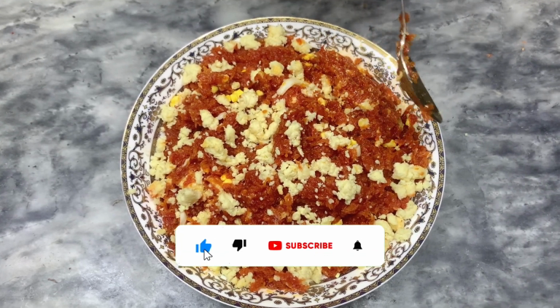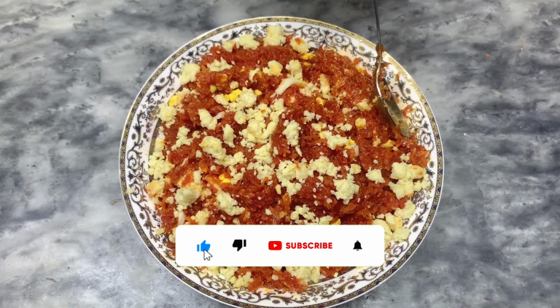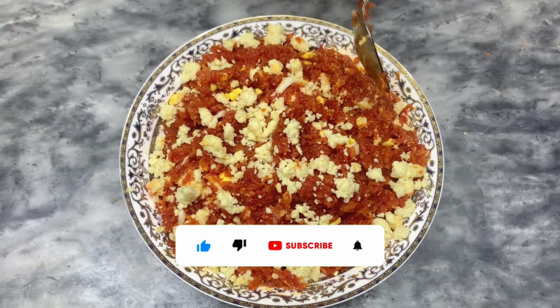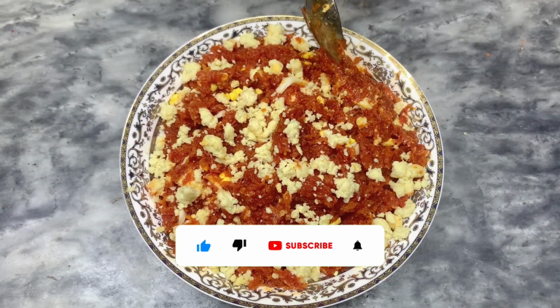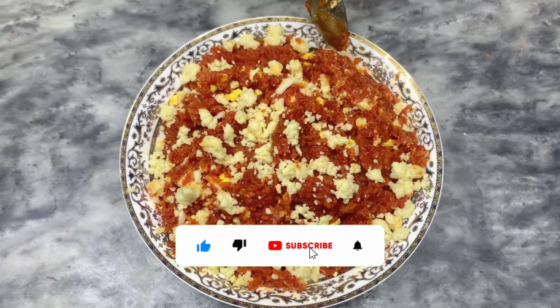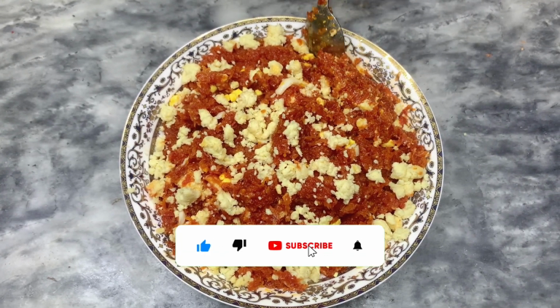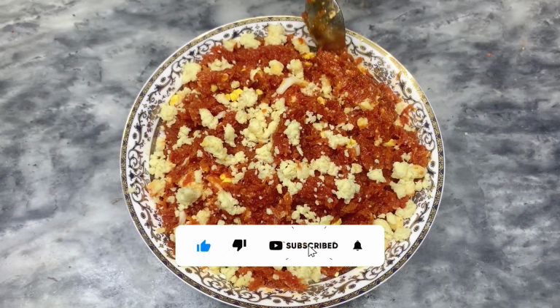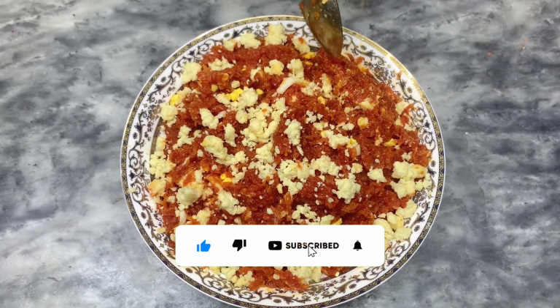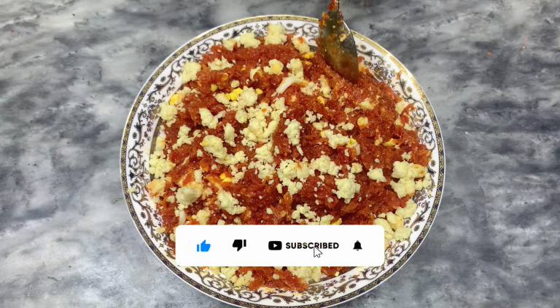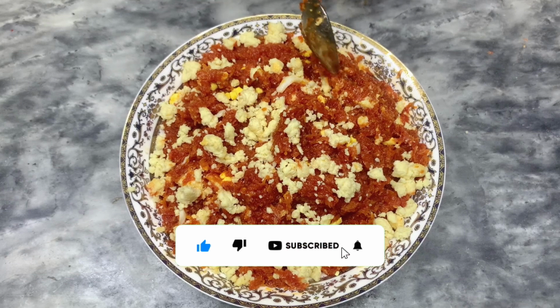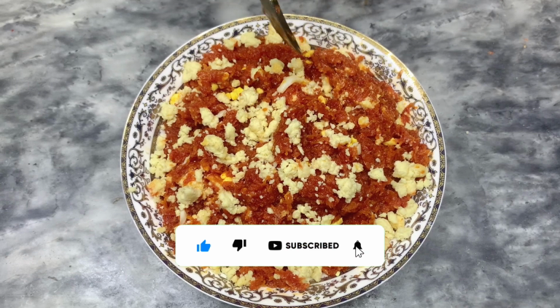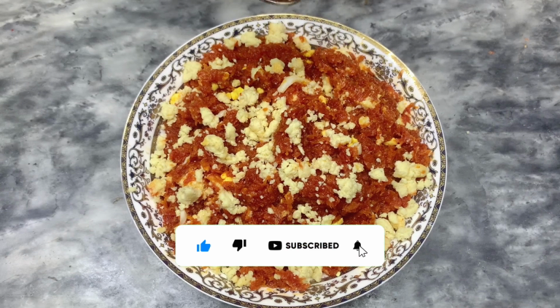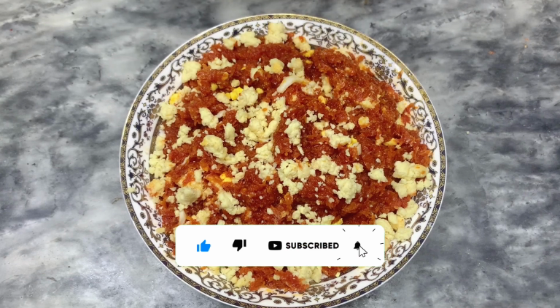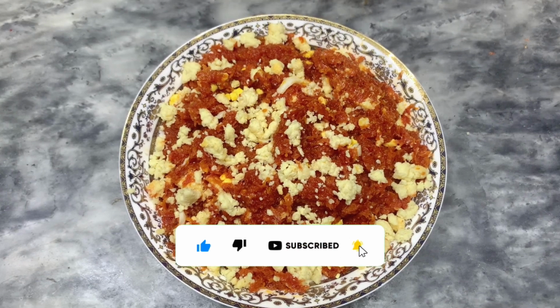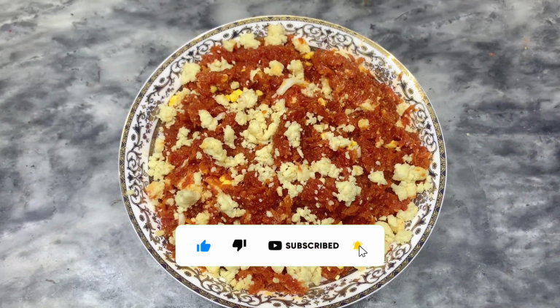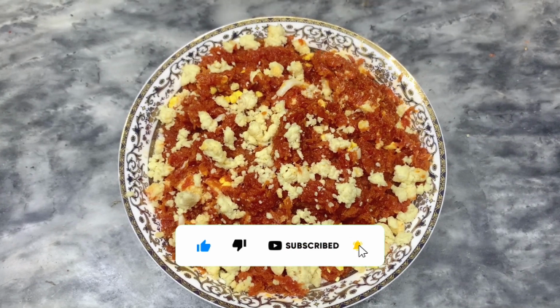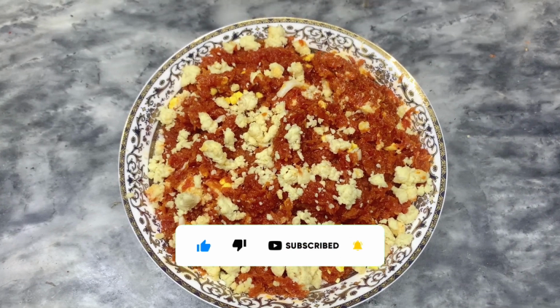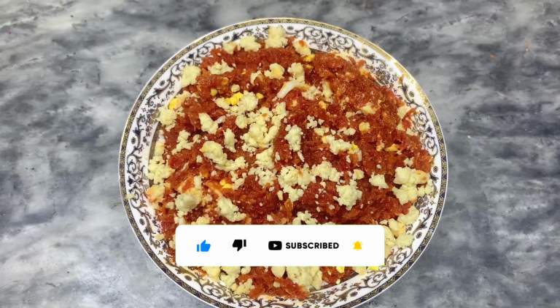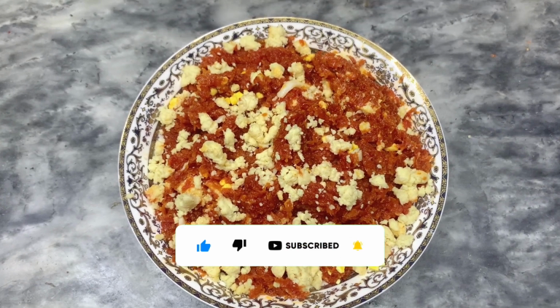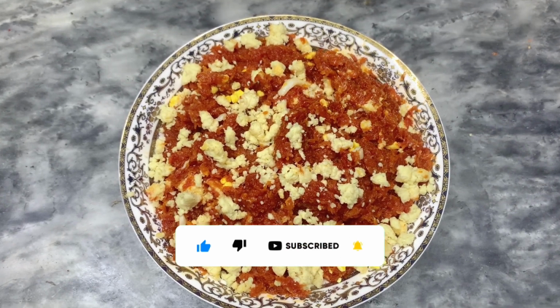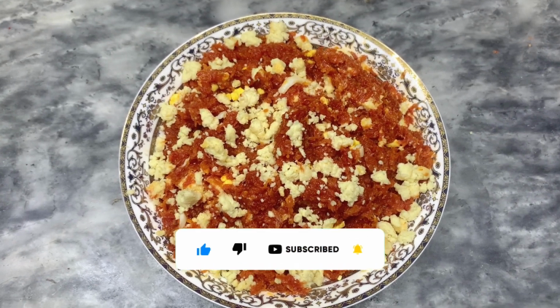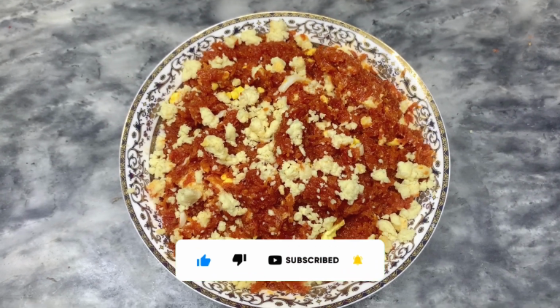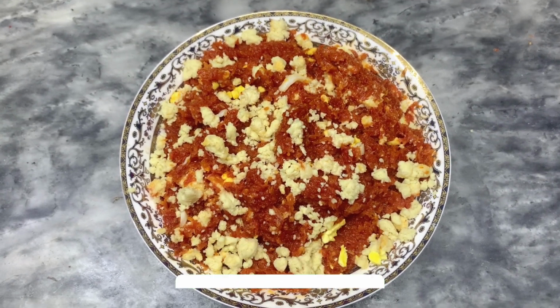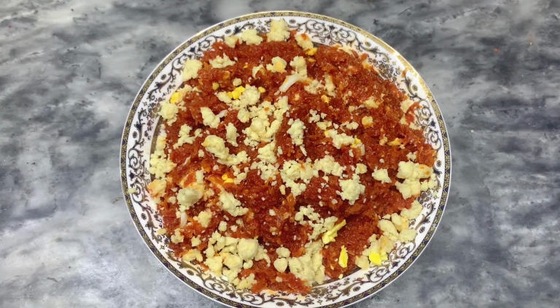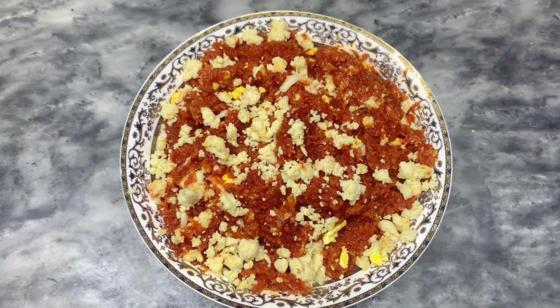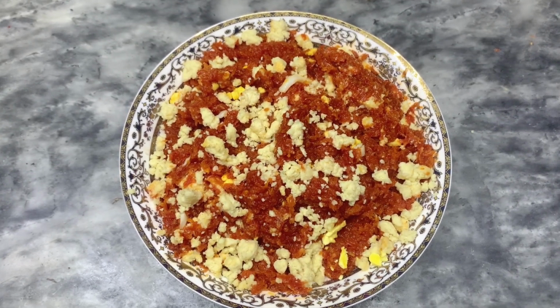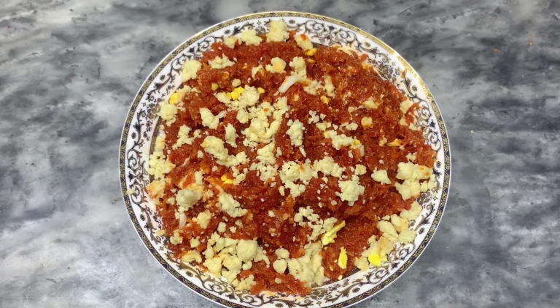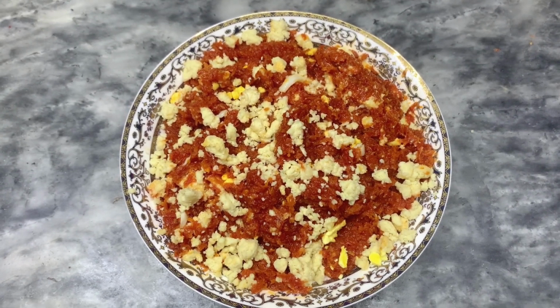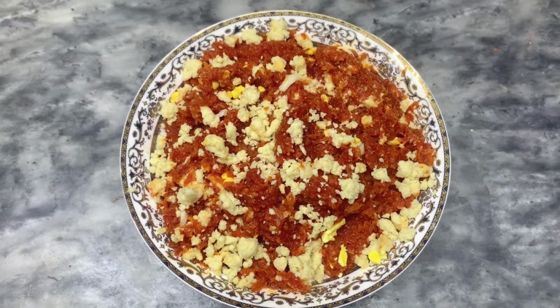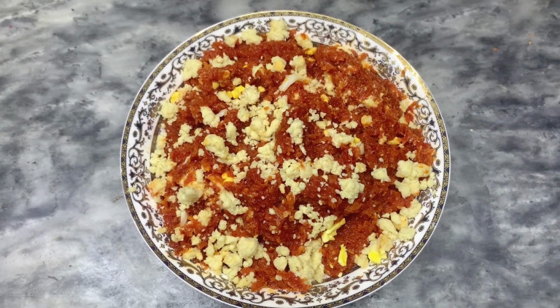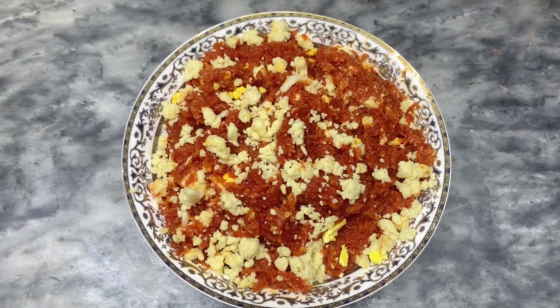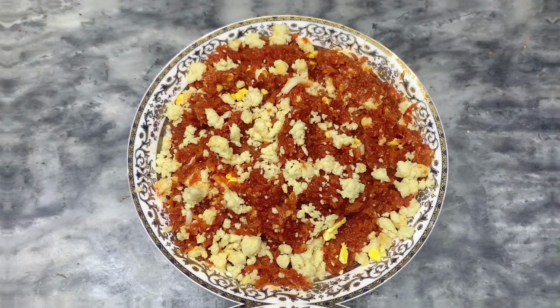Please like and subscribe to this channel. Please watch our videos with love — love you!